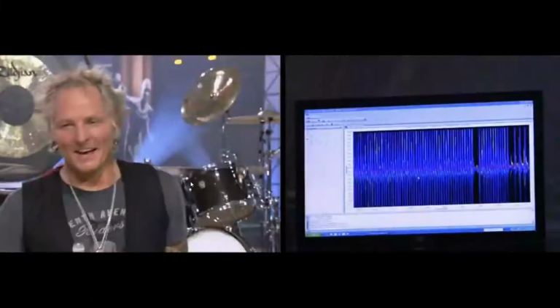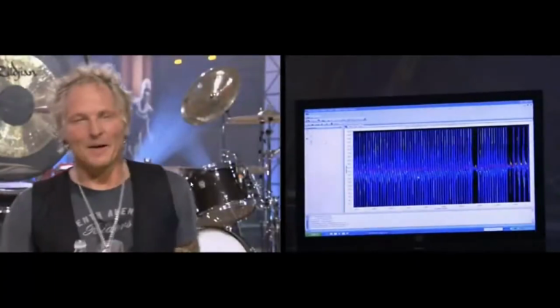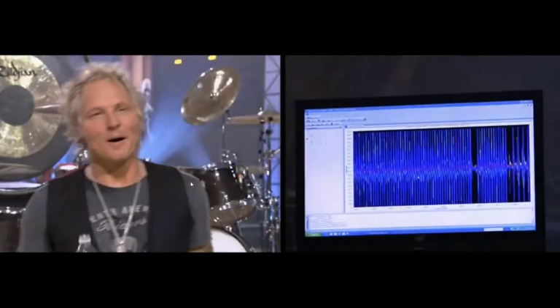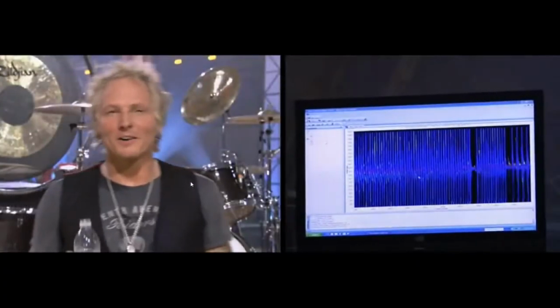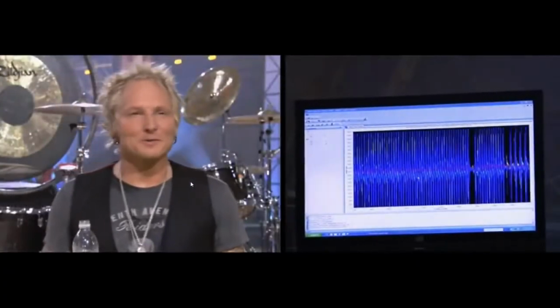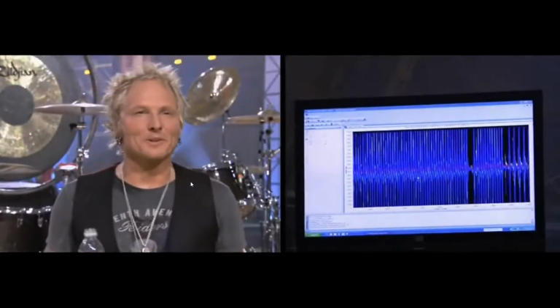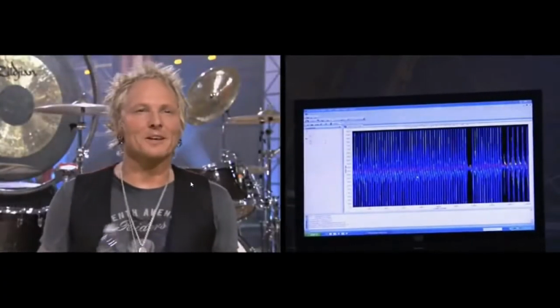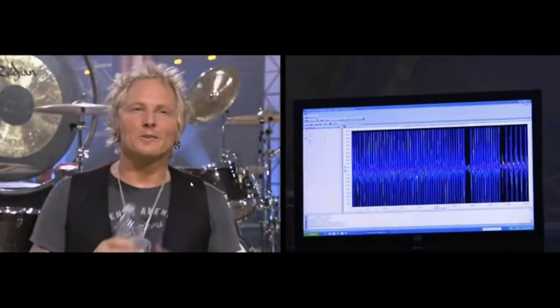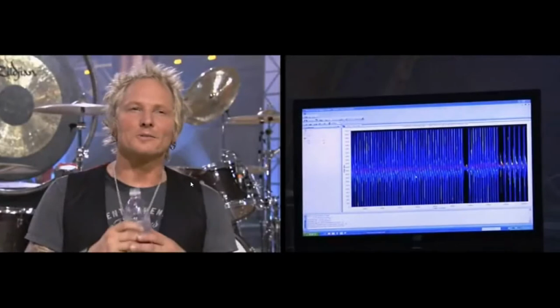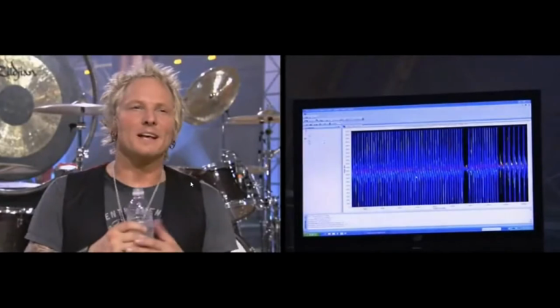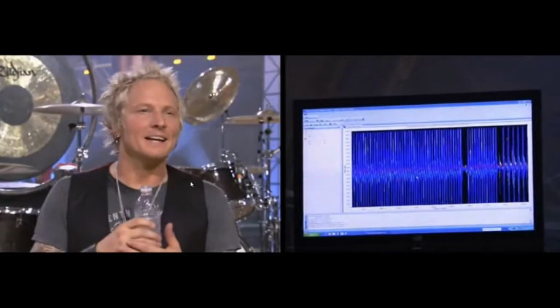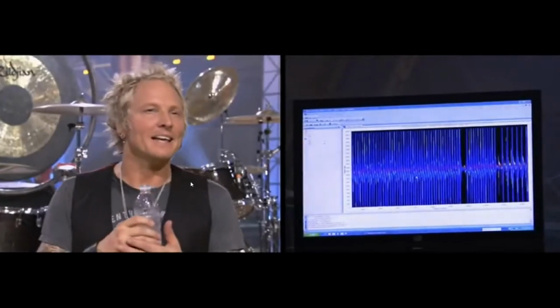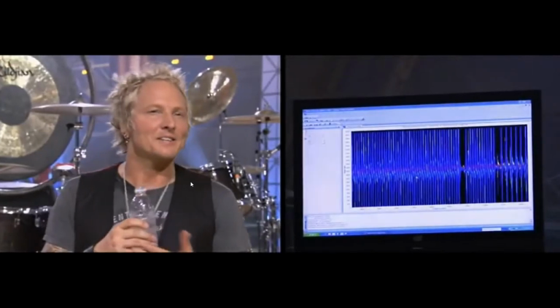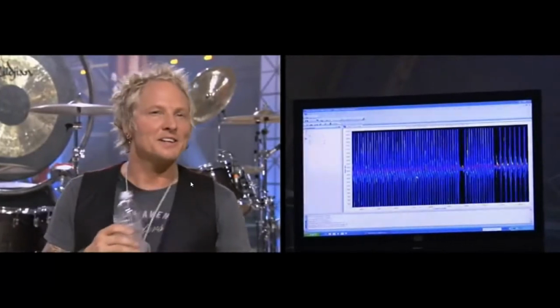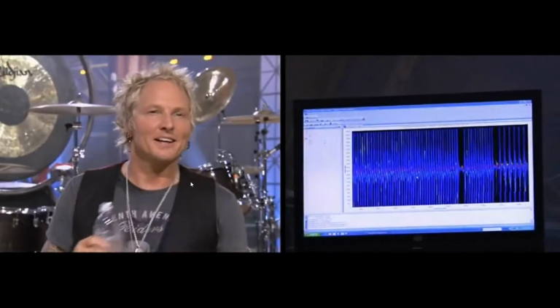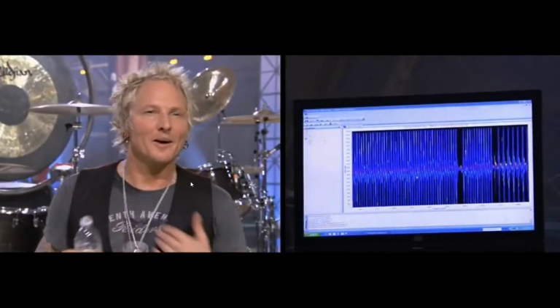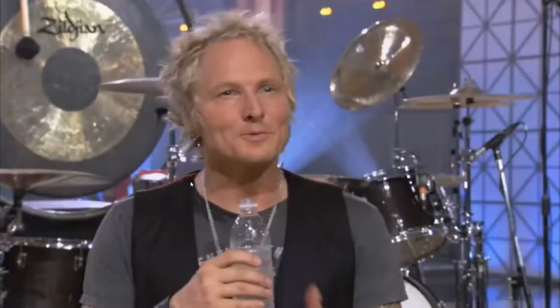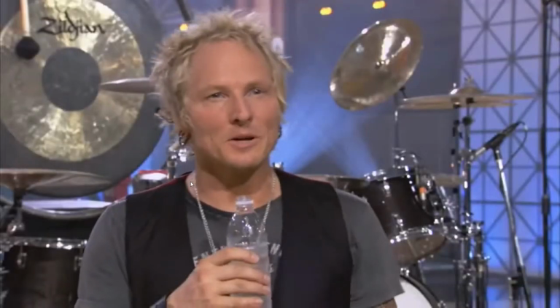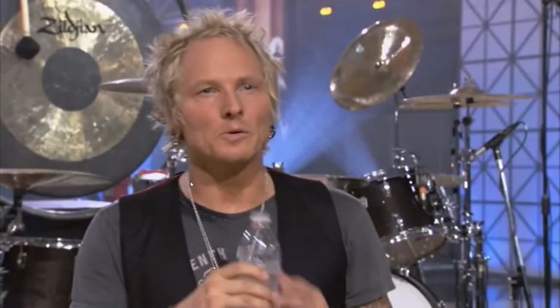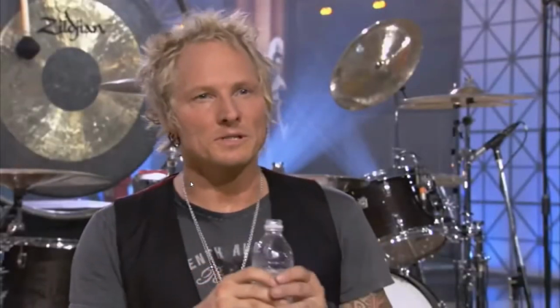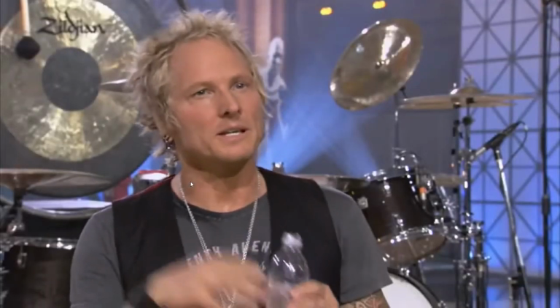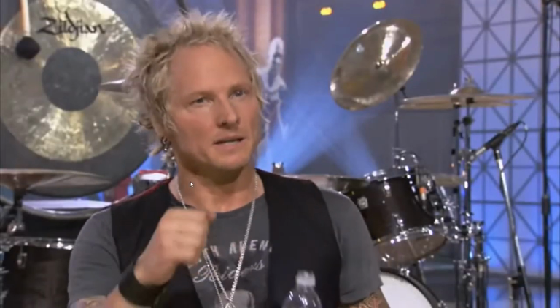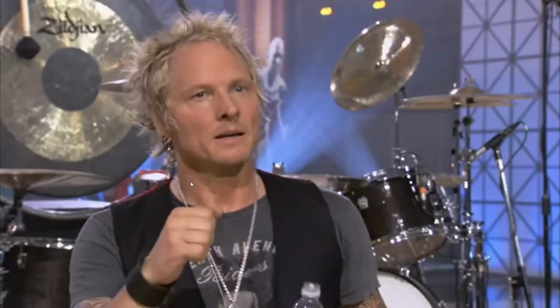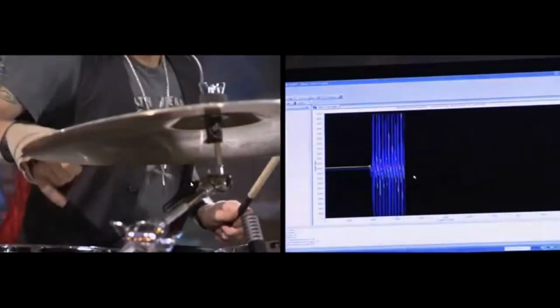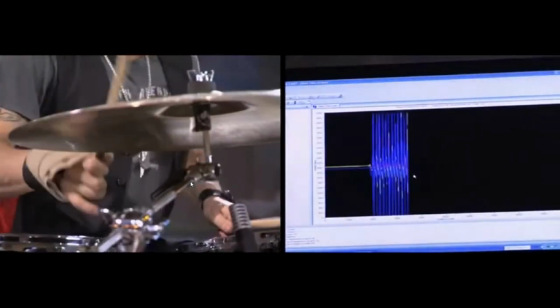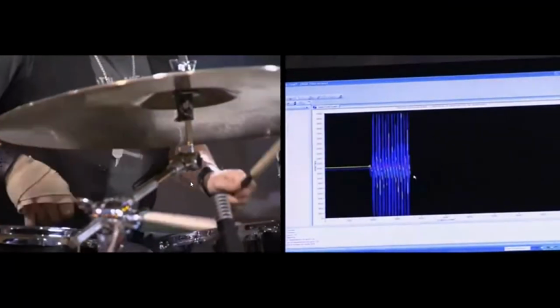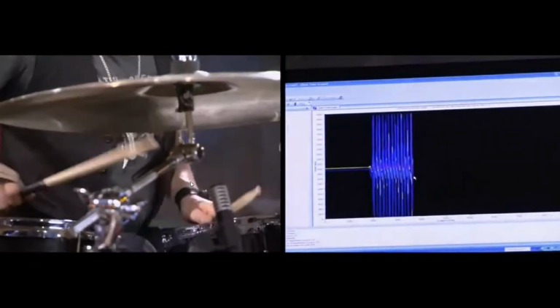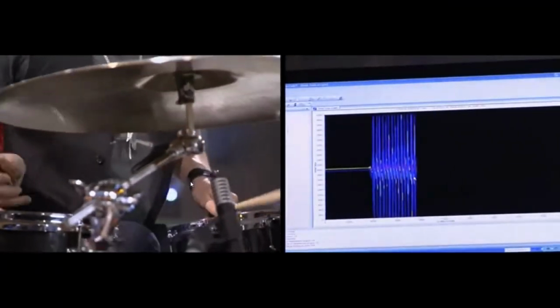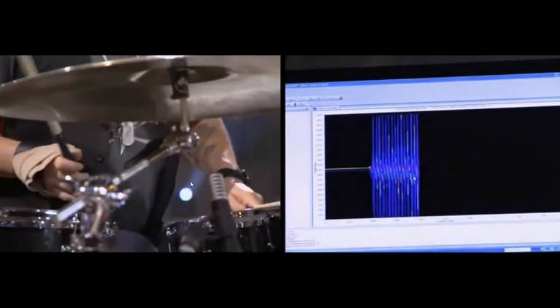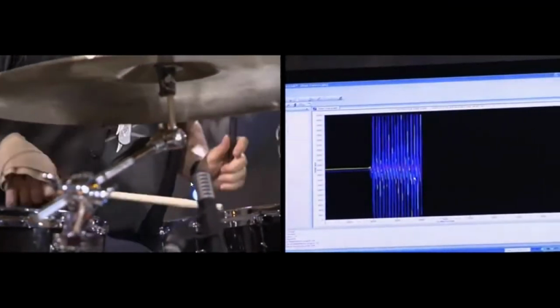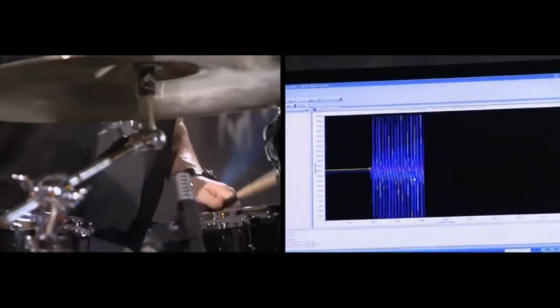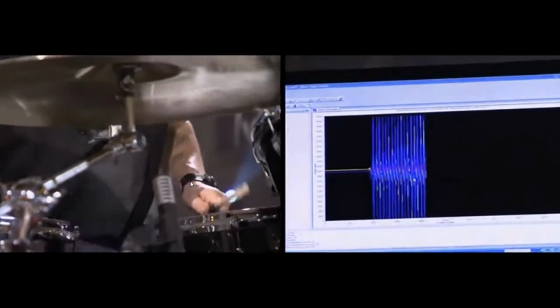Matt reacts to seeing the accelerometer data: 'That monitor was really cool — it was like an EKG. It was really cool to see that work on my hand like that.'